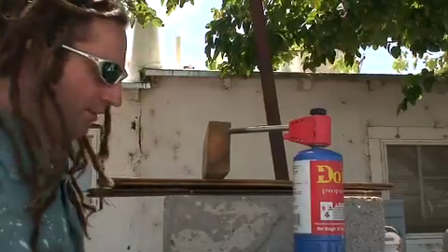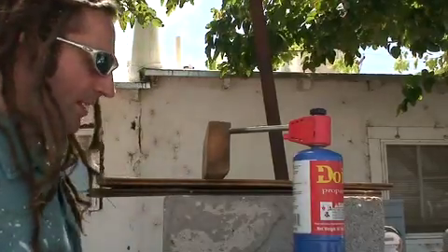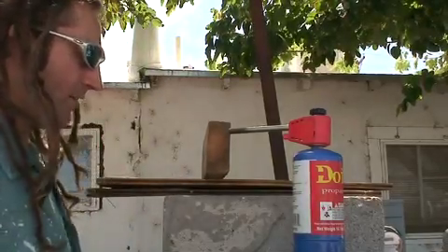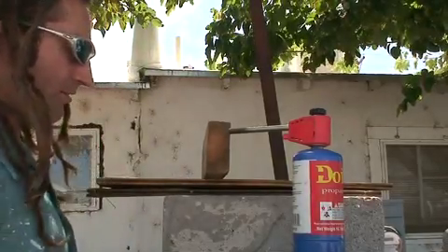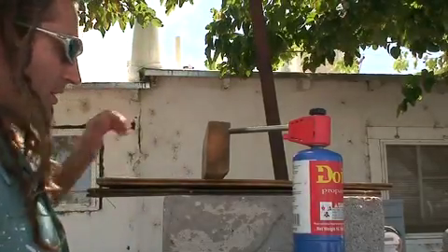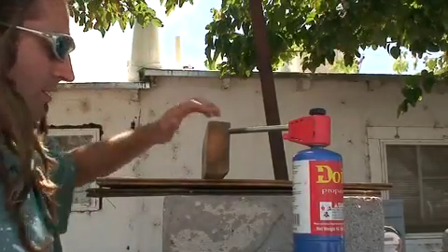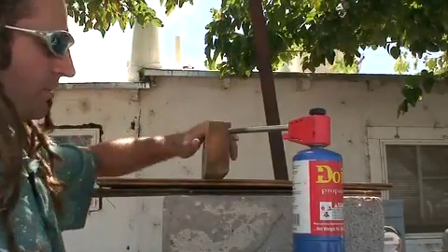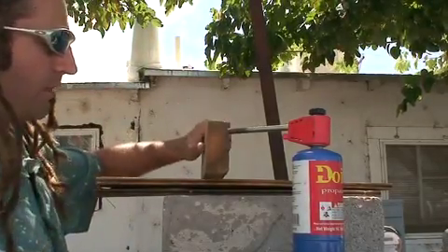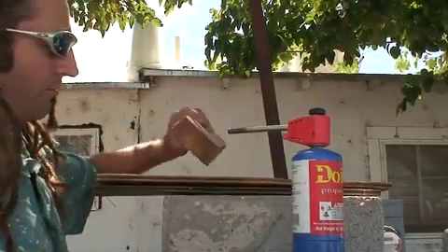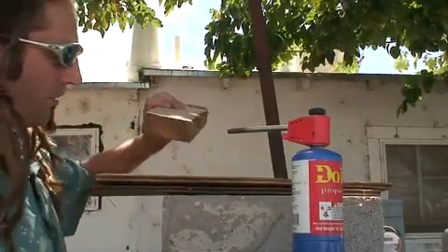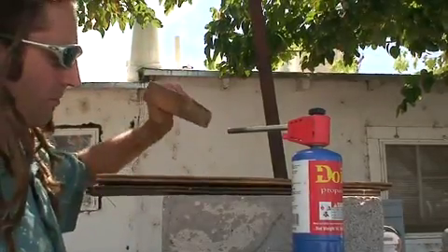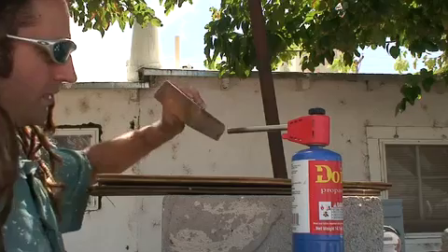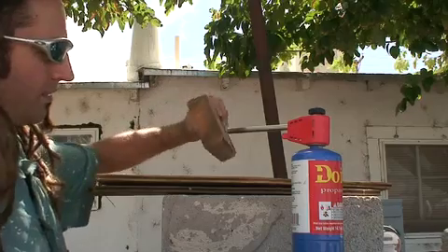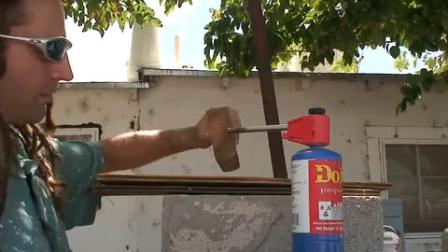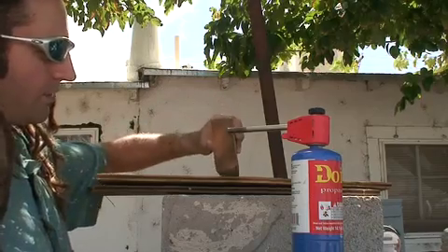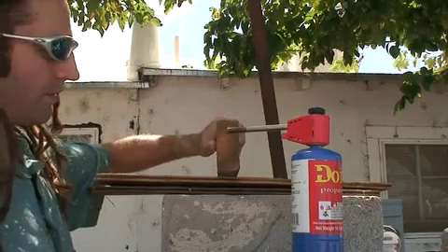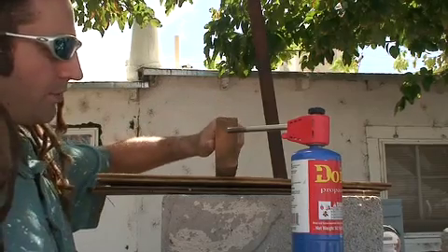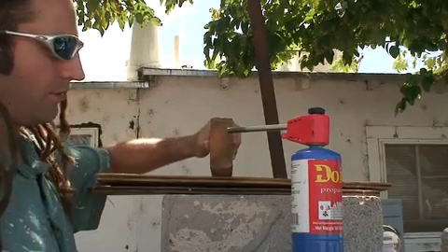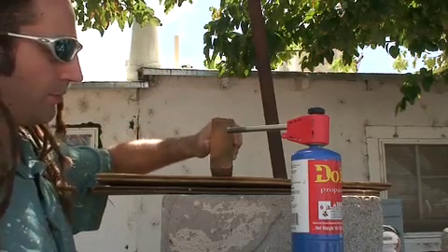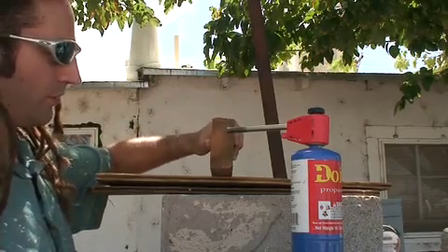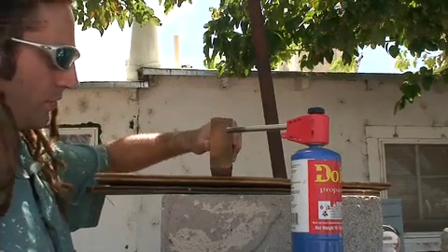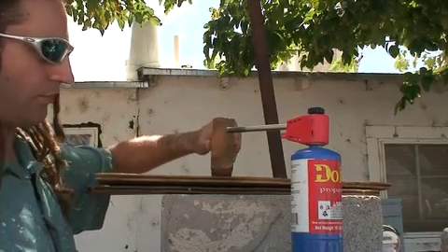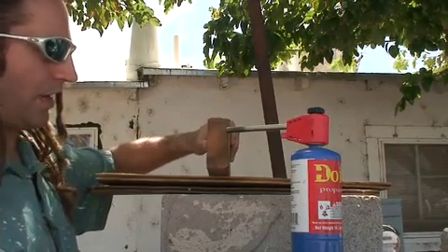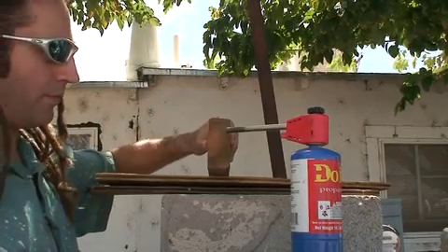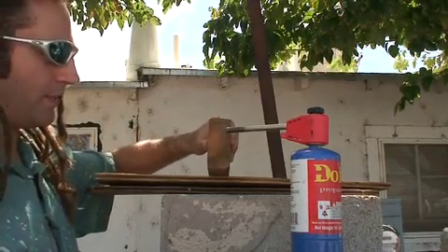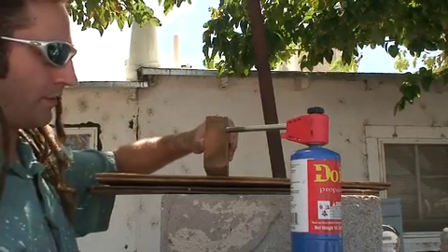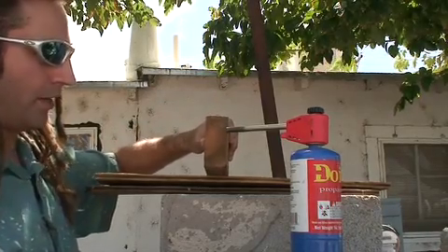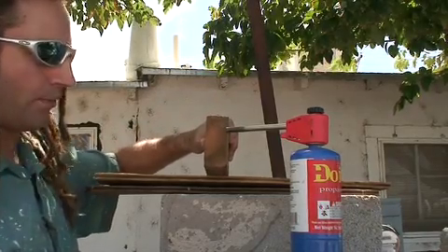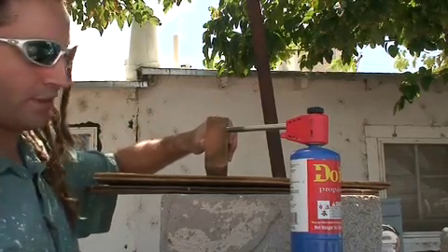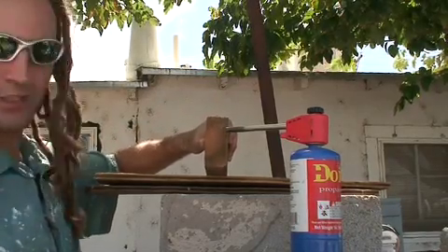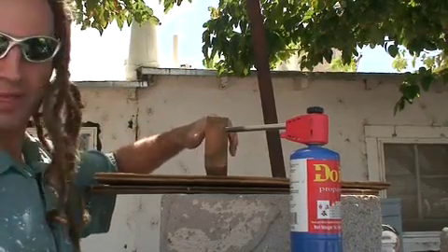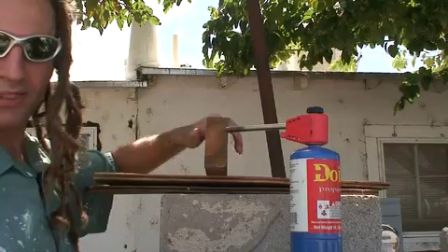Now we have a two-by-four piece that I am going to try to burn with a blowtorch for five minutes with about one inch spacing.